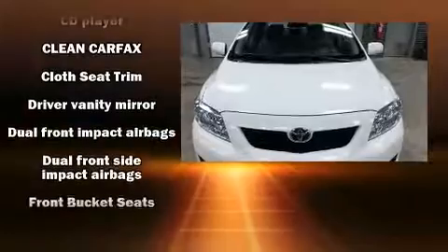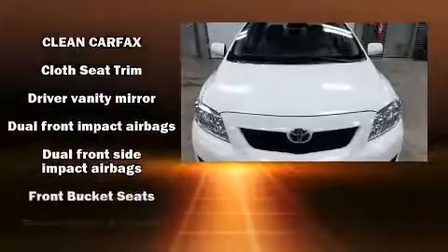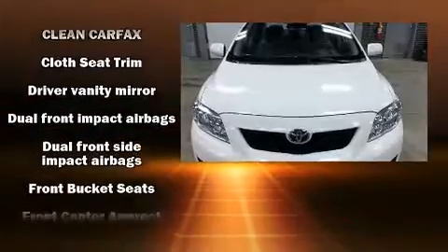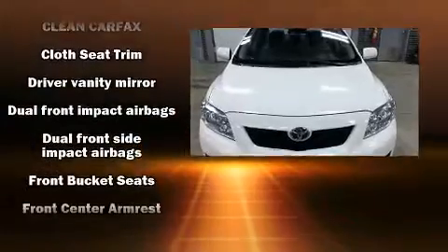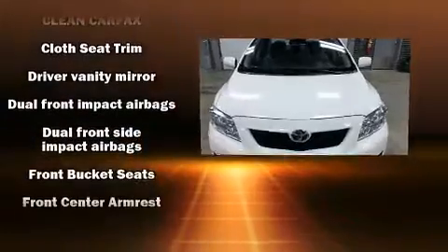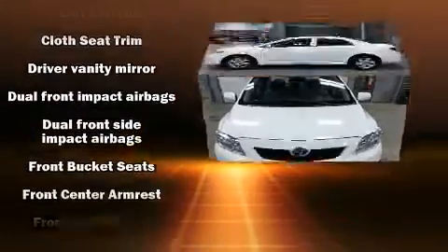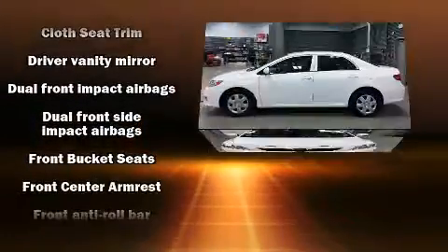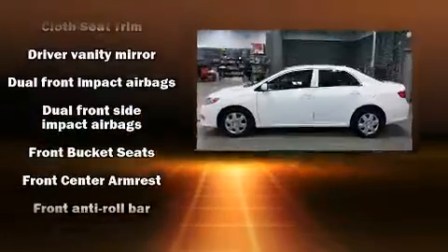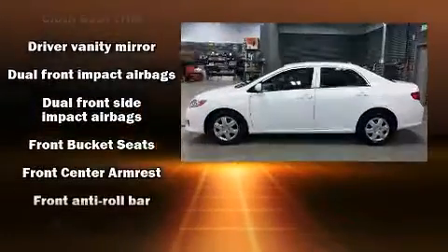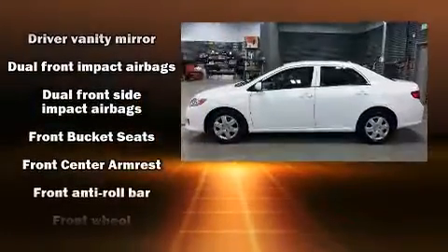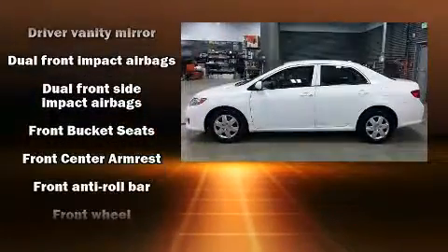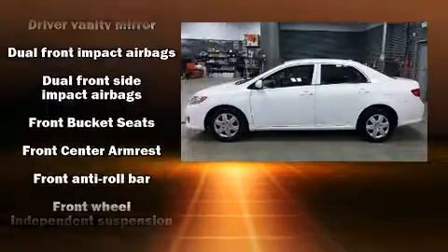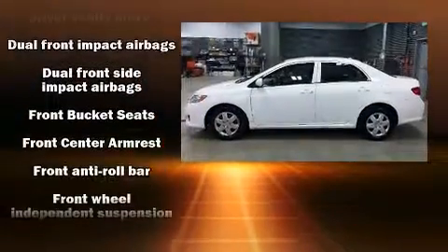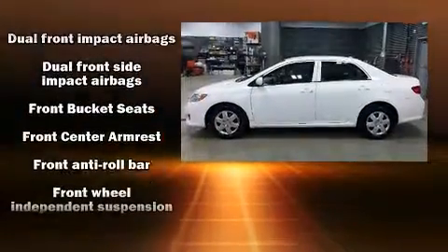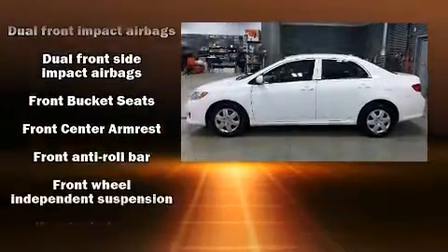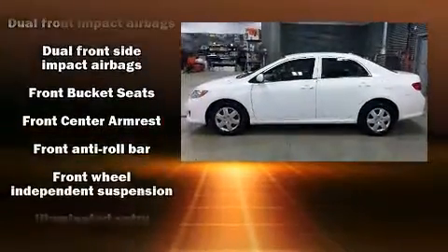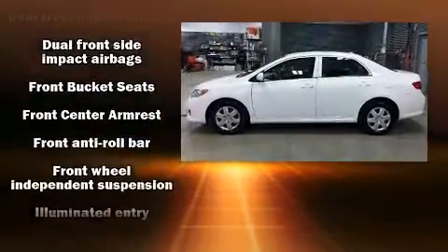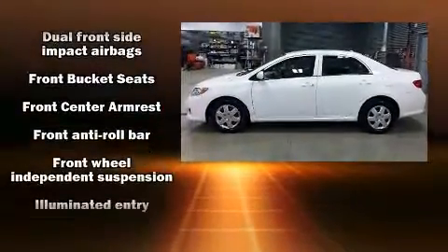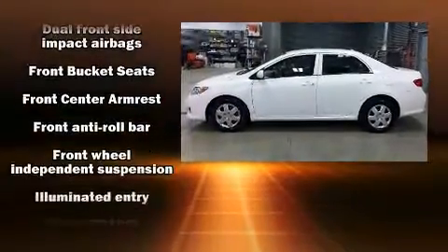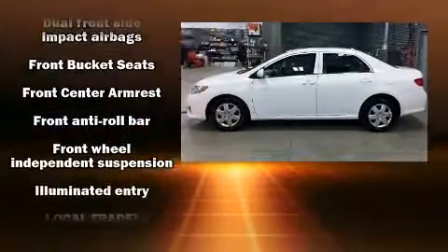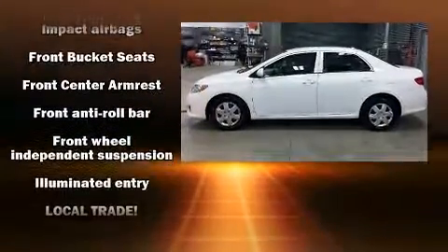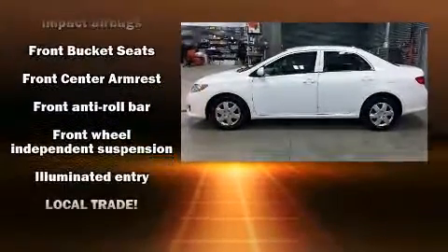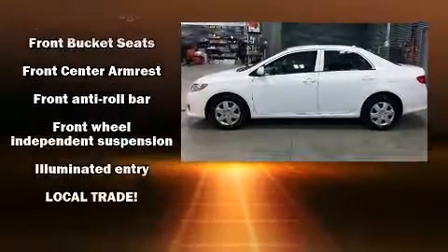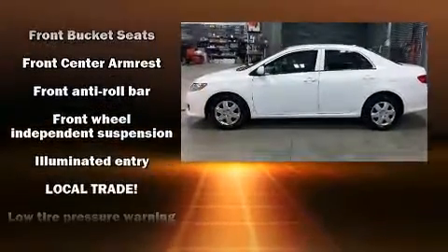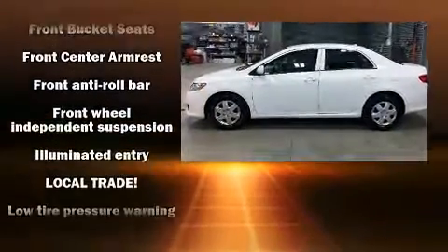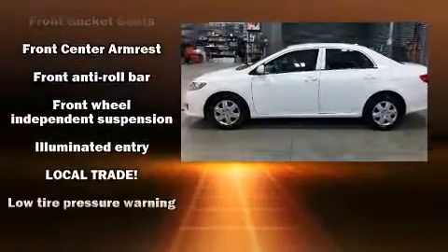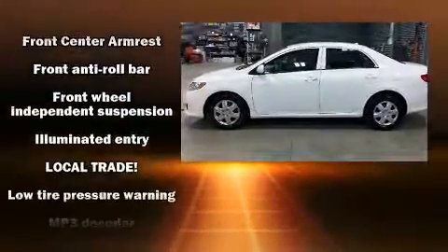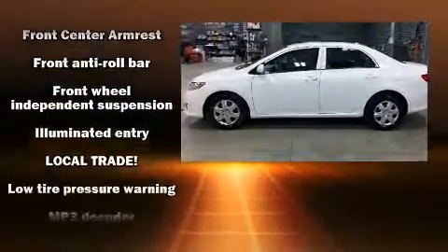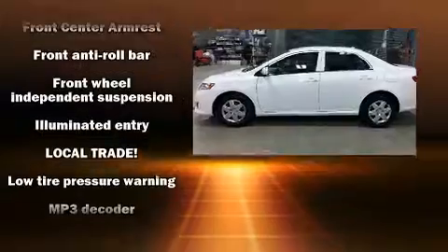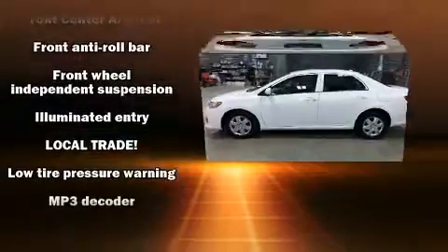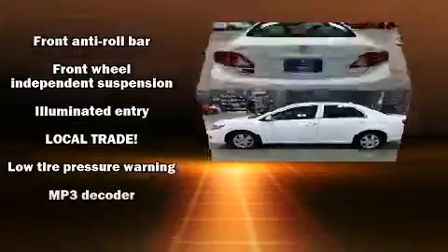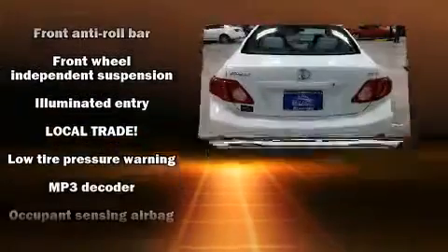Top features include air conditioning, a tachometer, tilt steering wheel, and a split-folding rear seat.